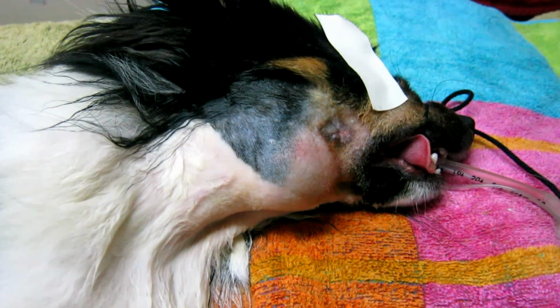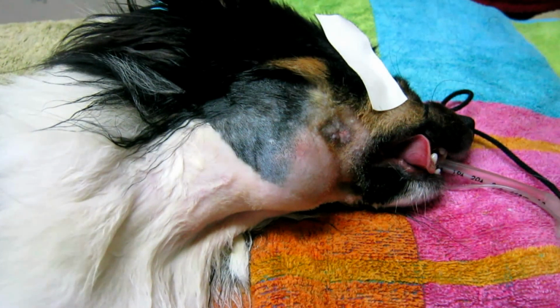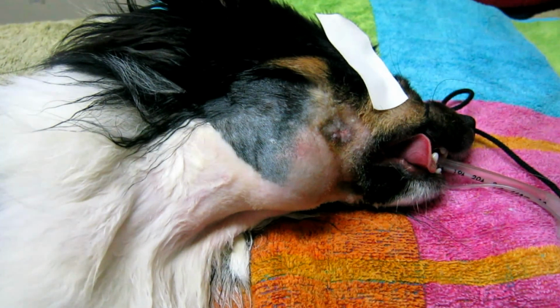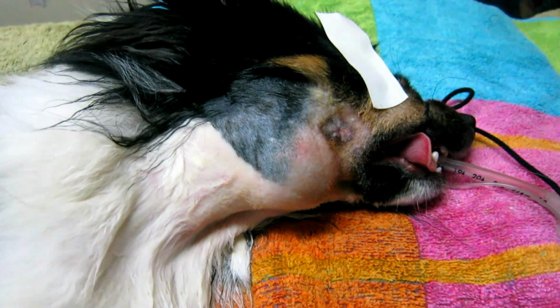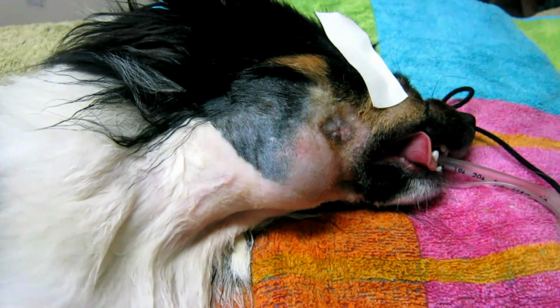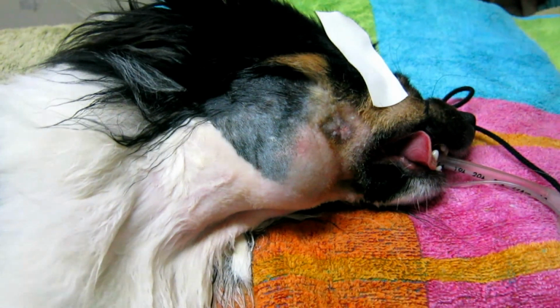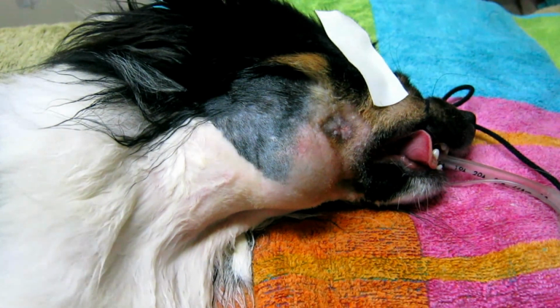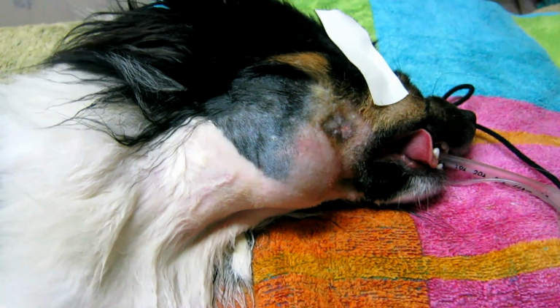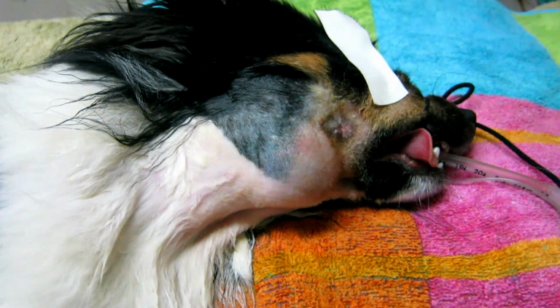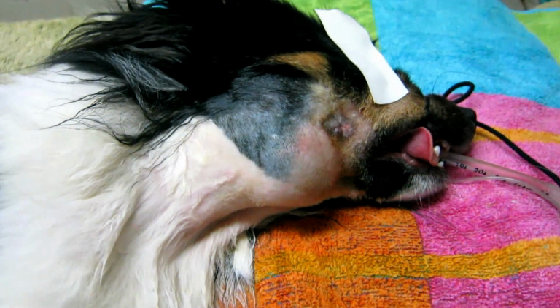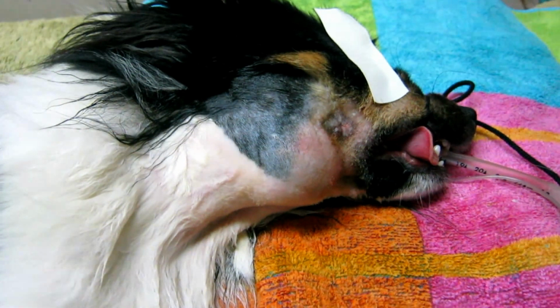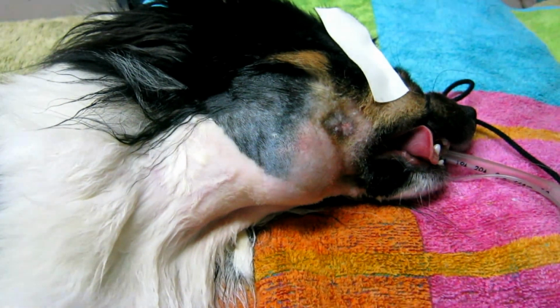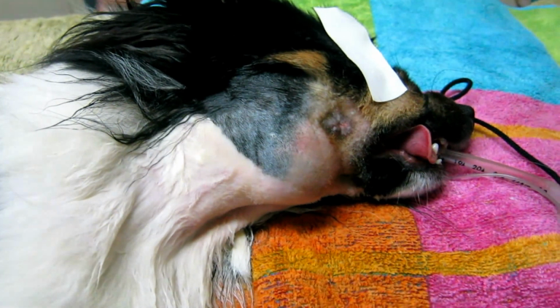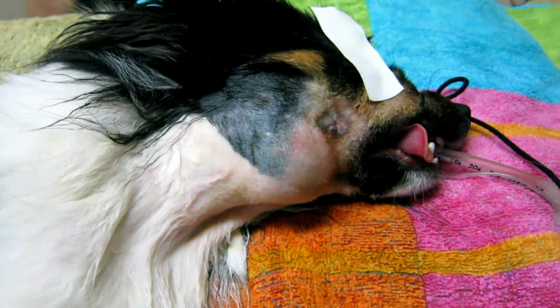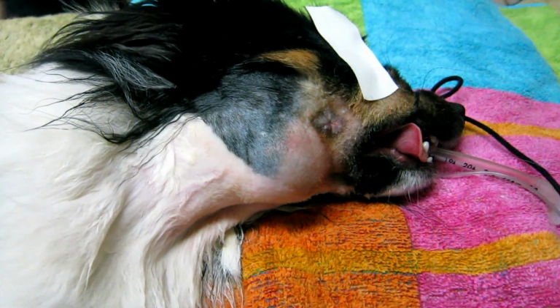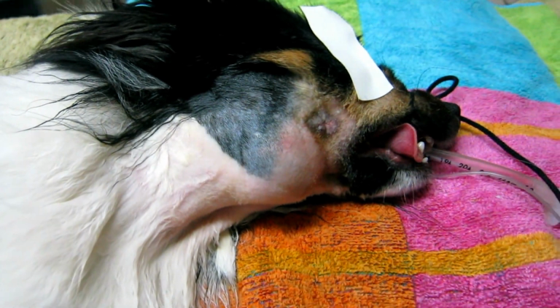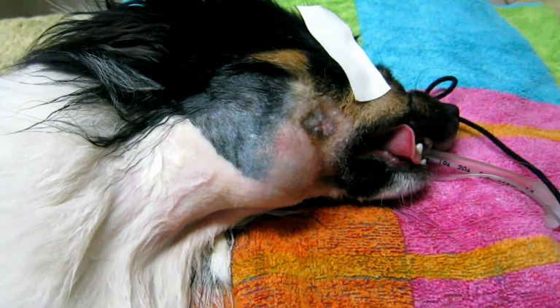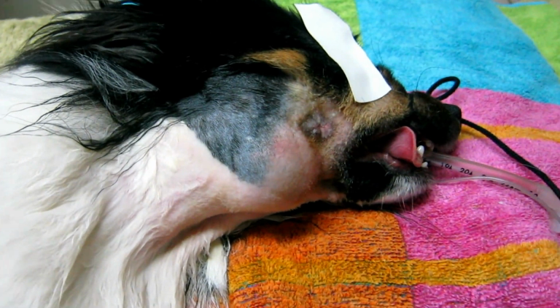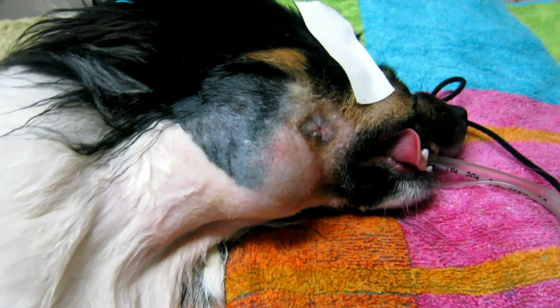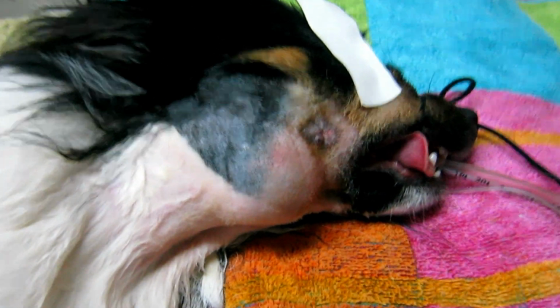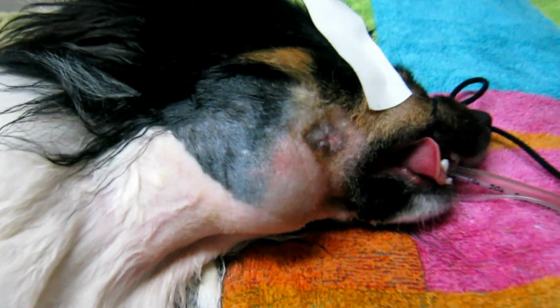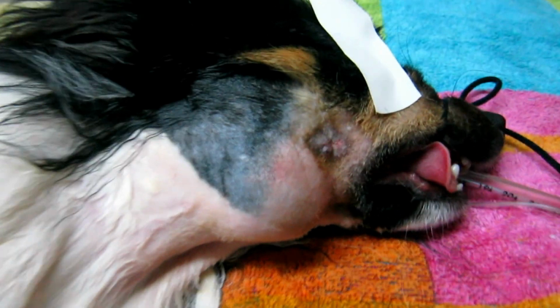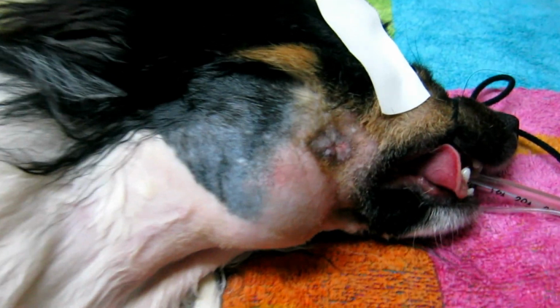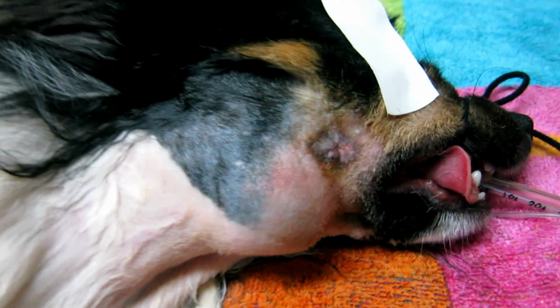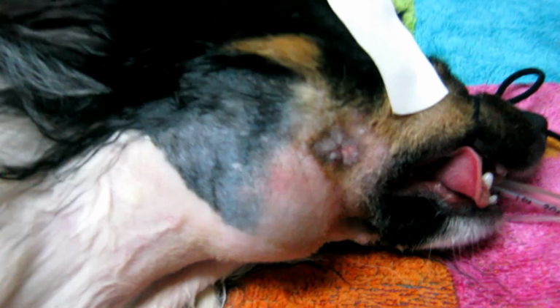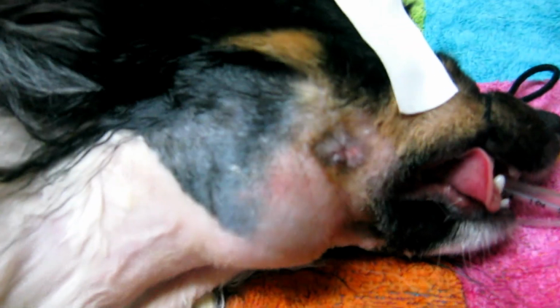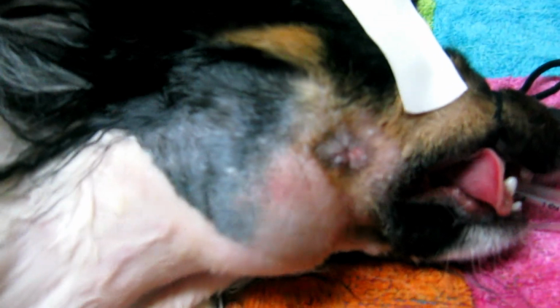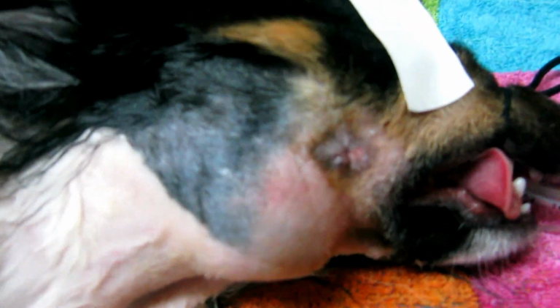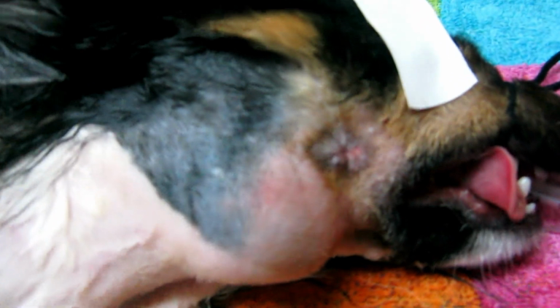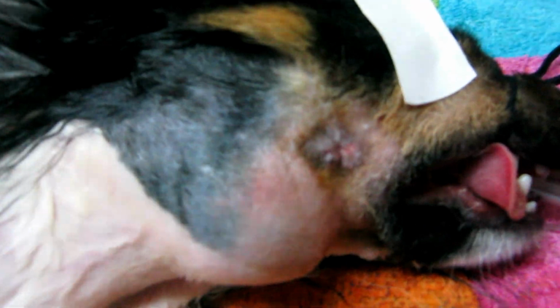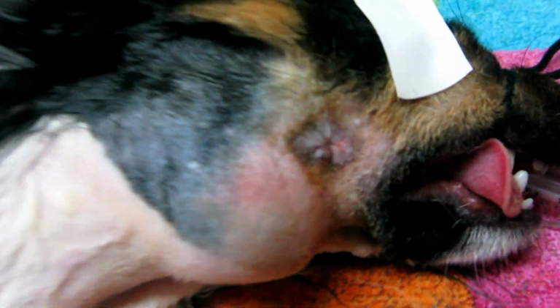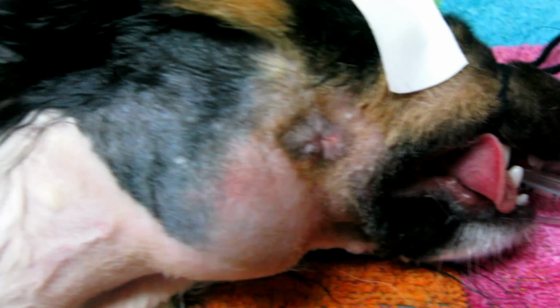It happened because of a dog bite. And I think that's the puncture mark — yes, perfect, excellent.